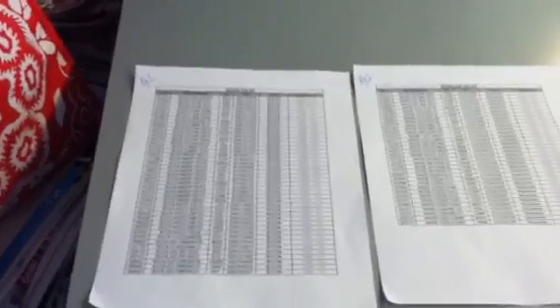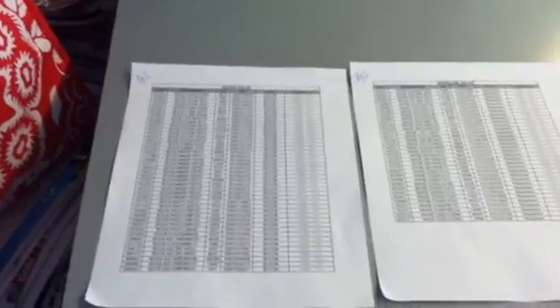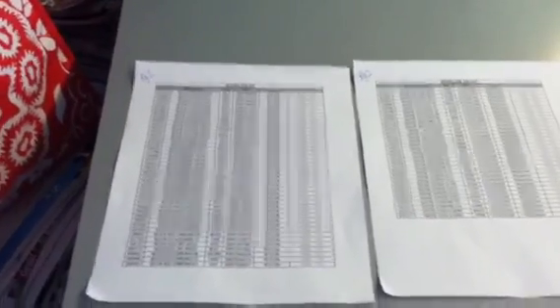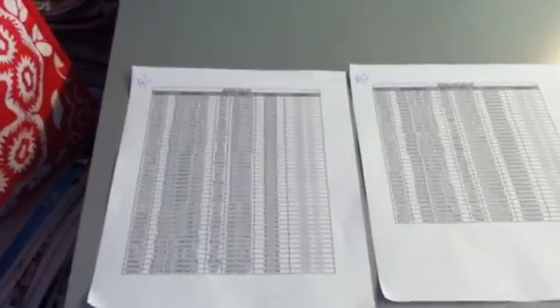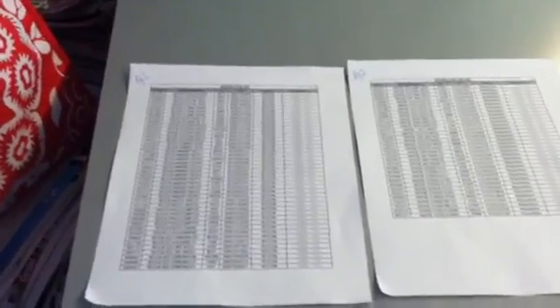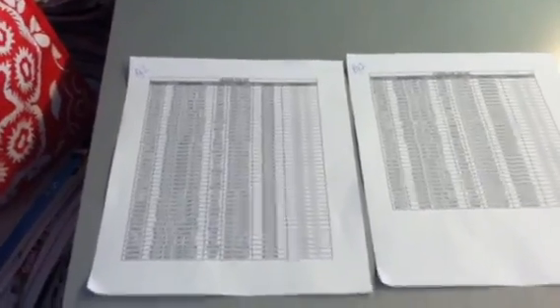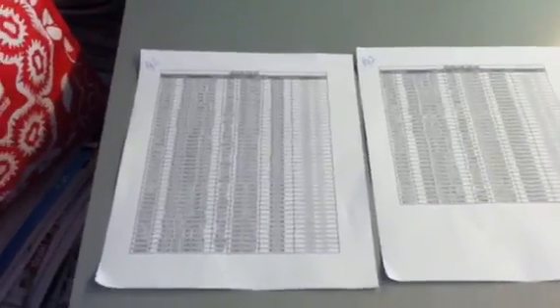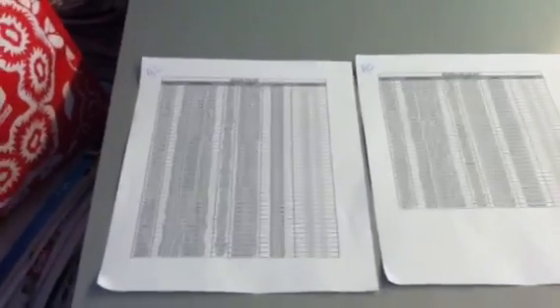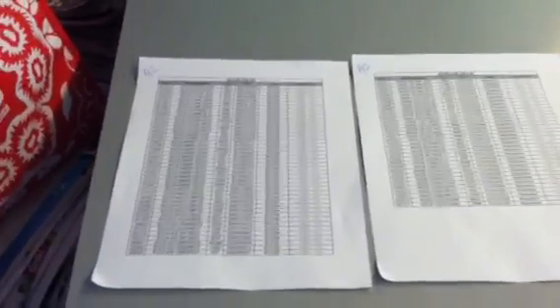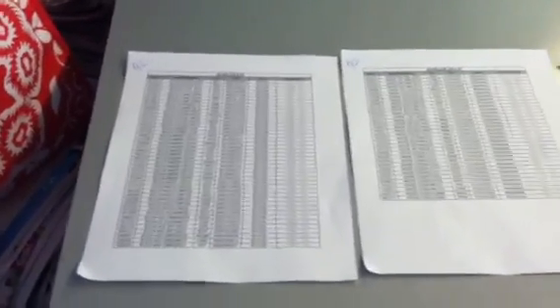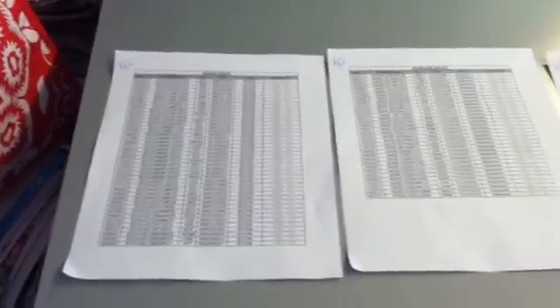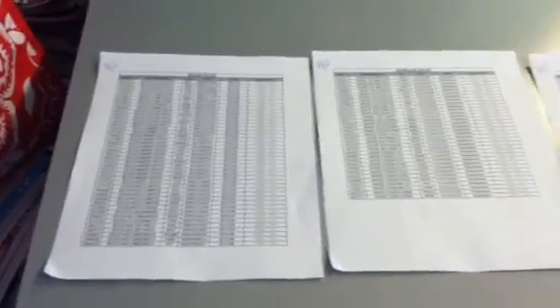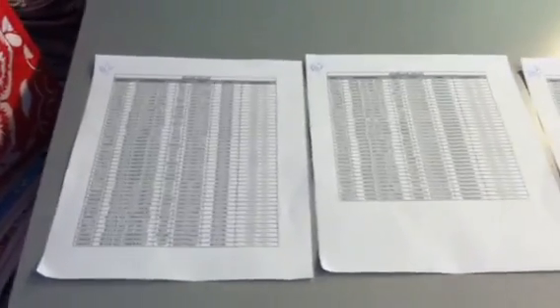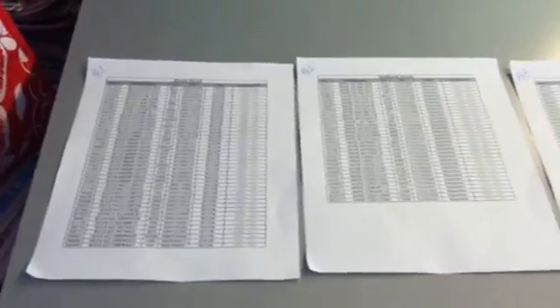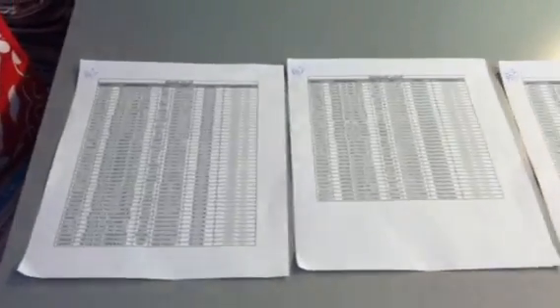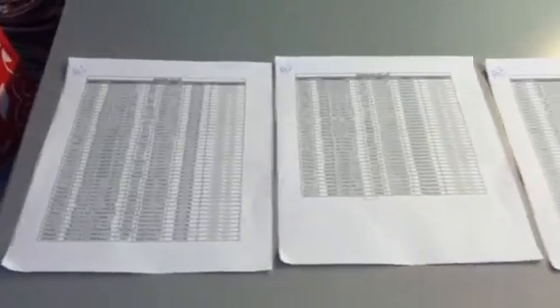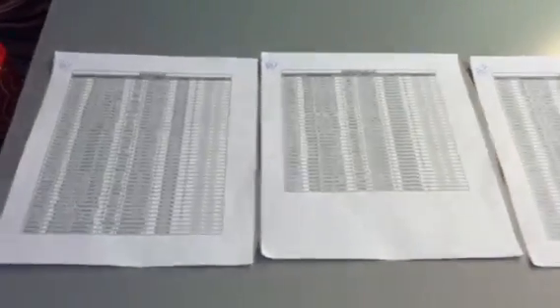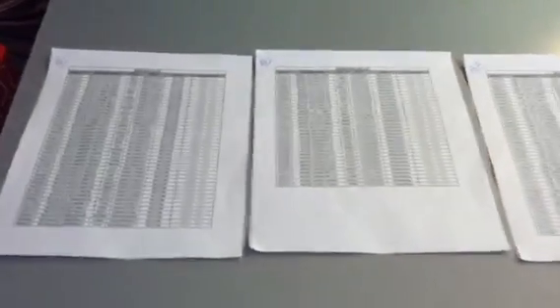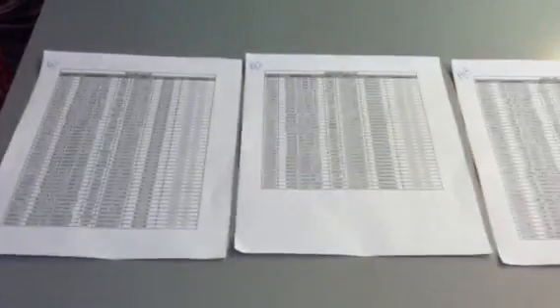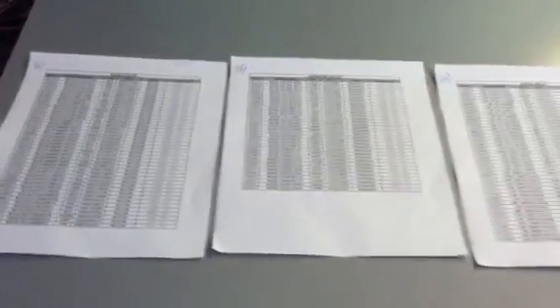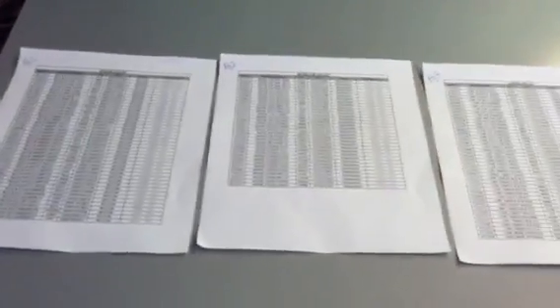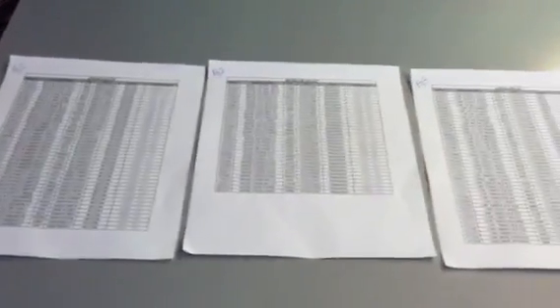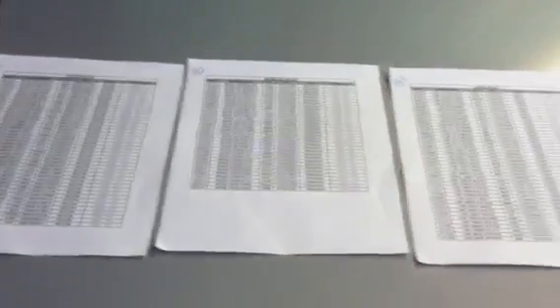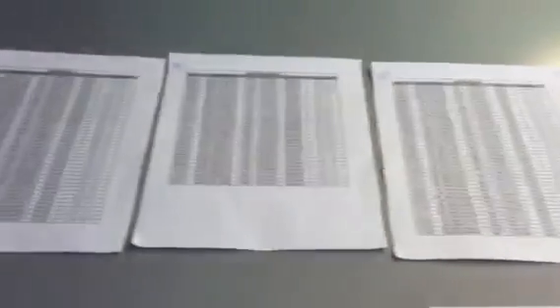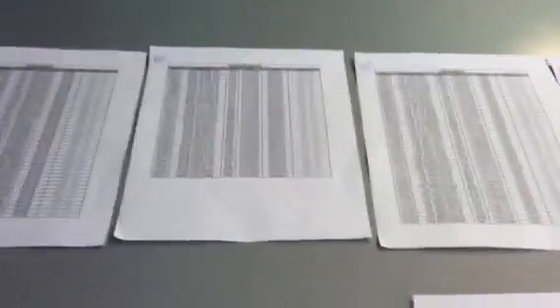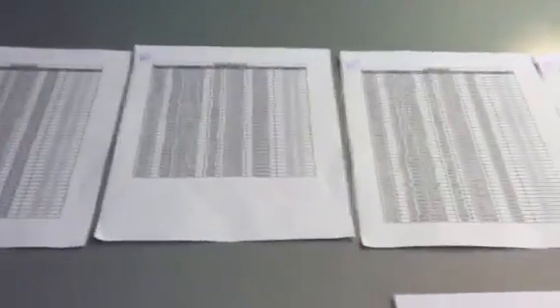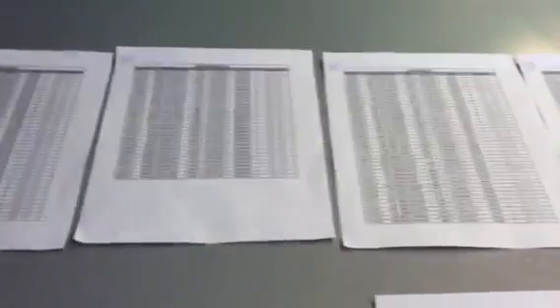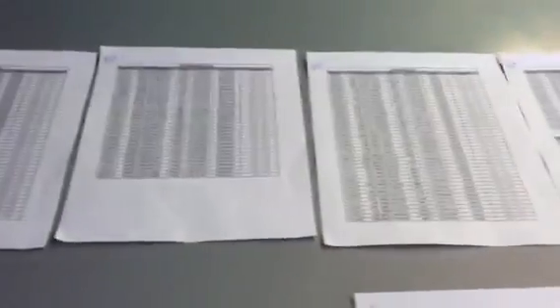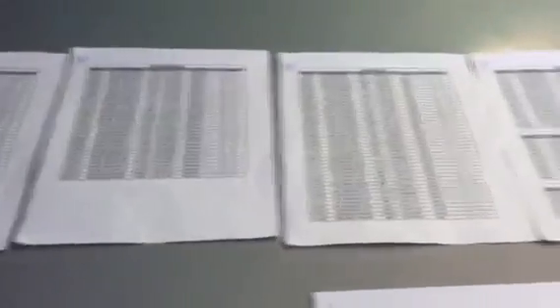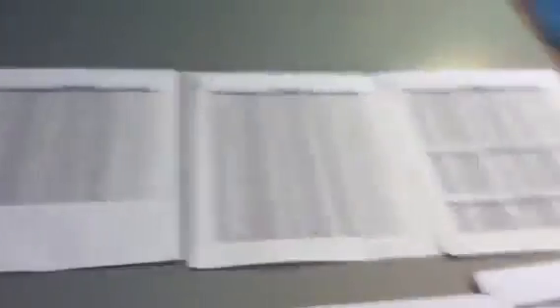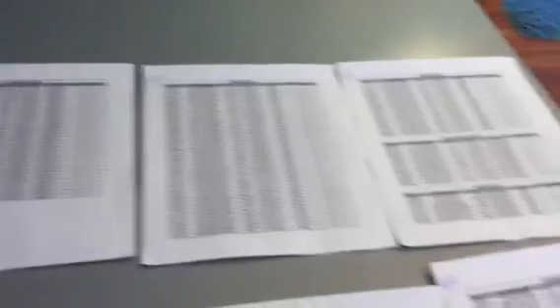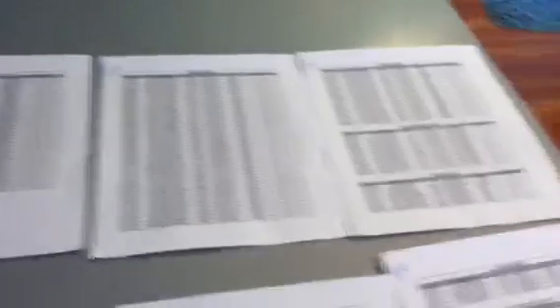Hey y'all, it's Island Coupon Gal trying to bring you, really trying to bring you this master list.